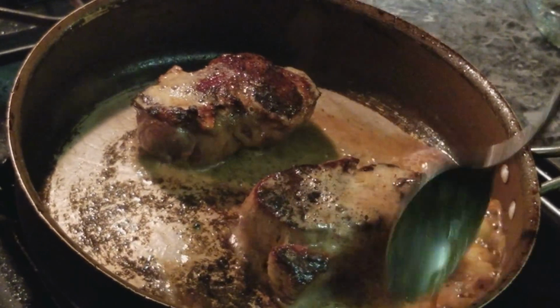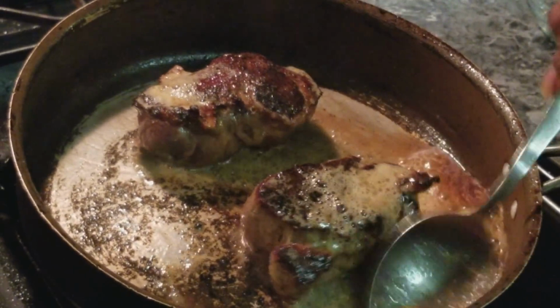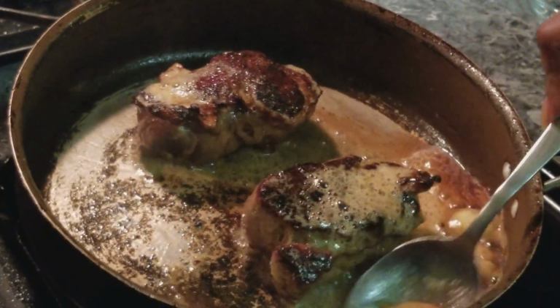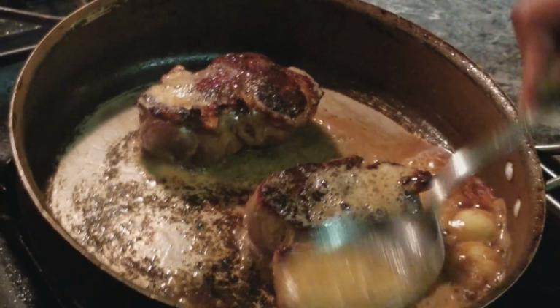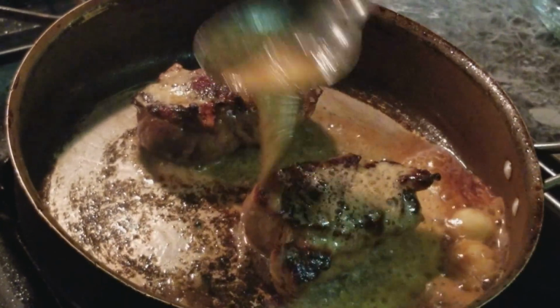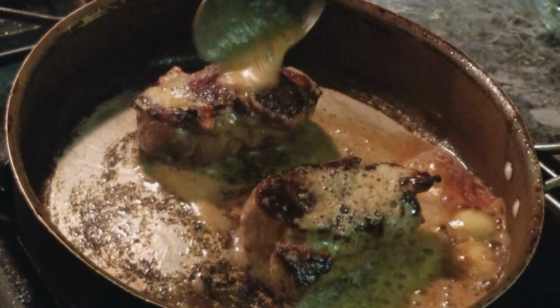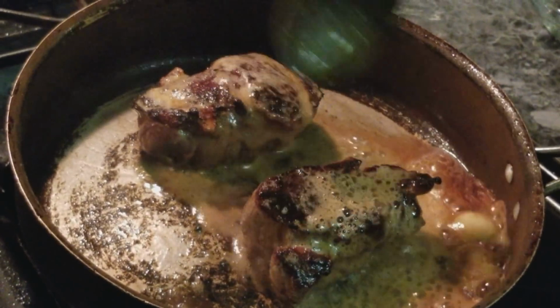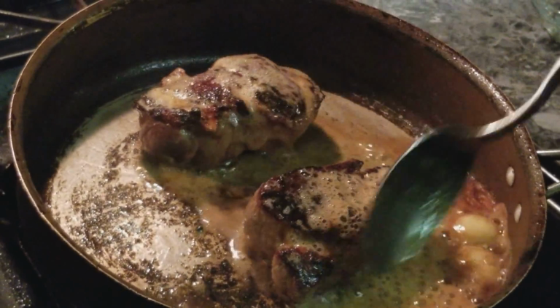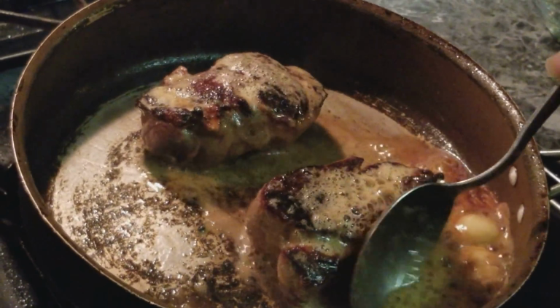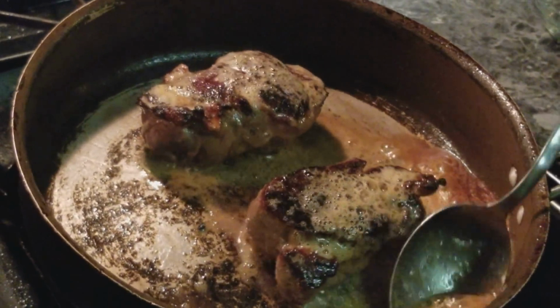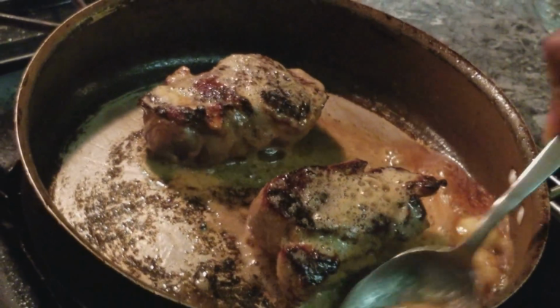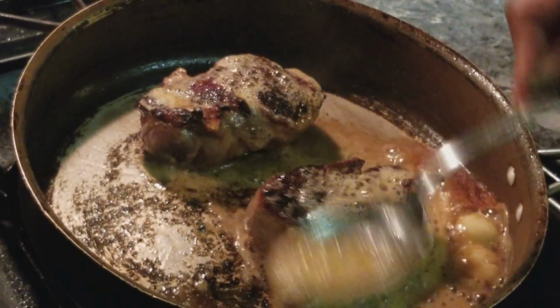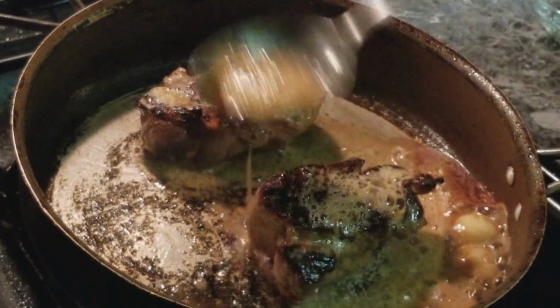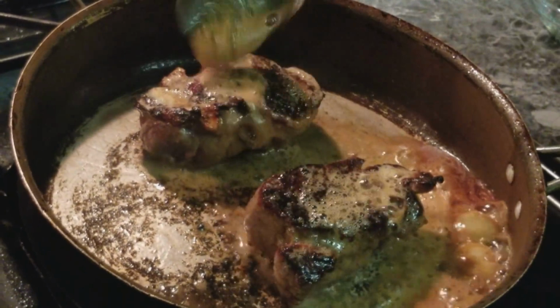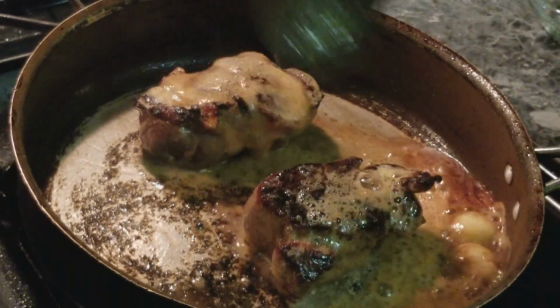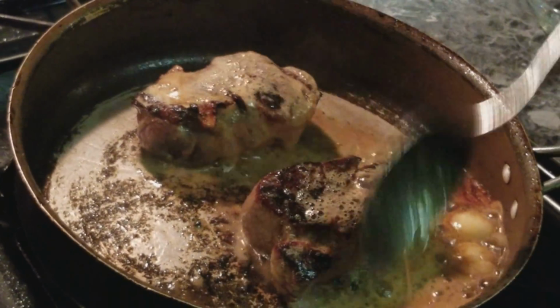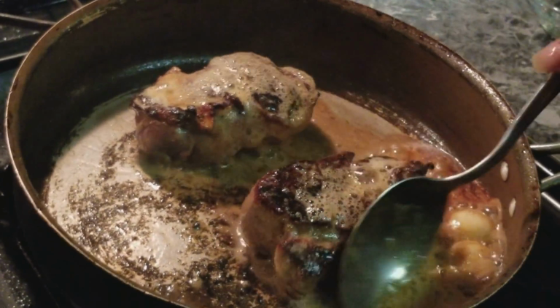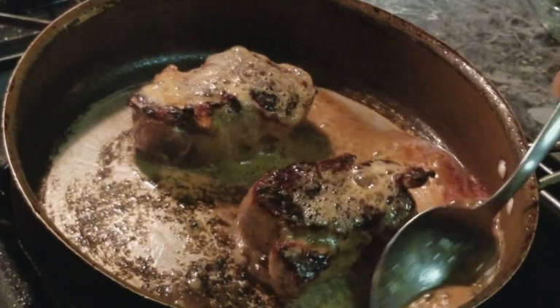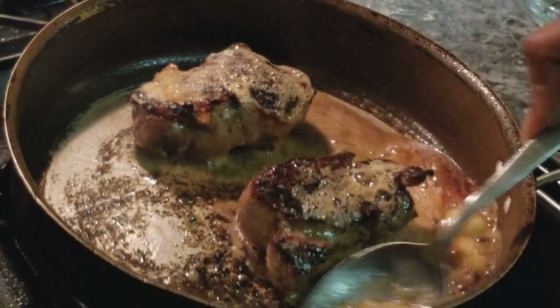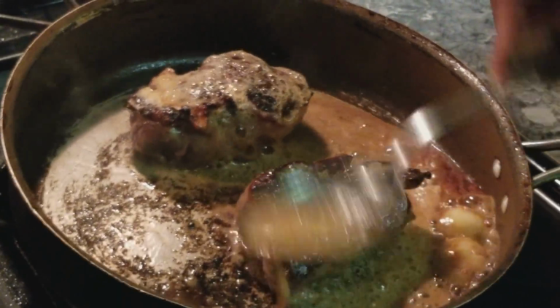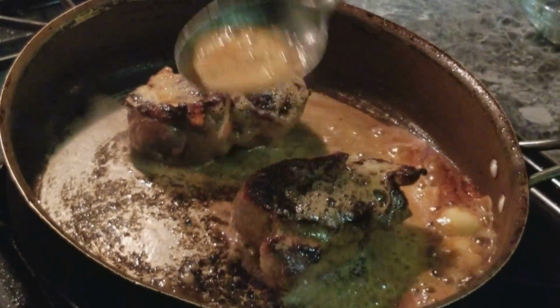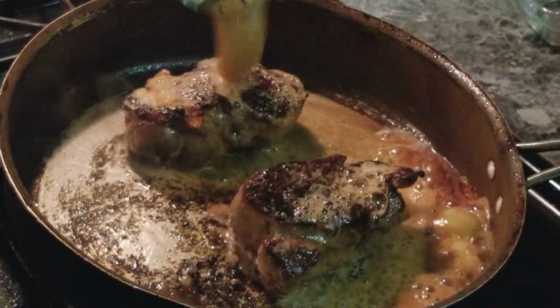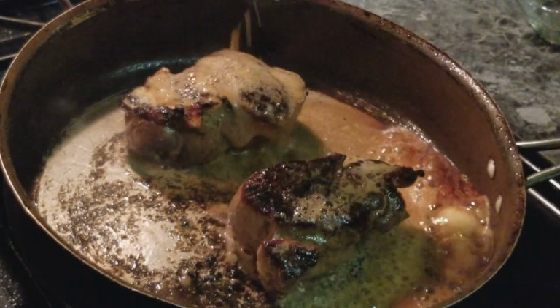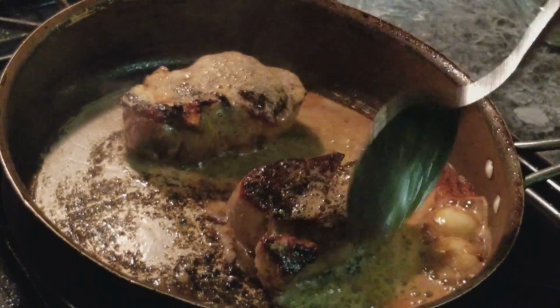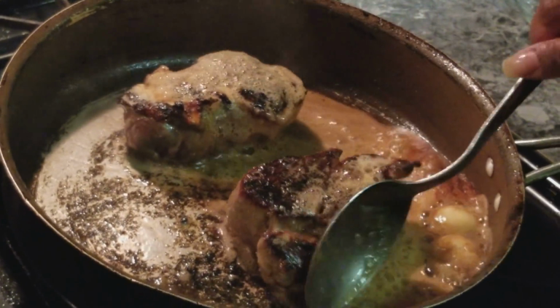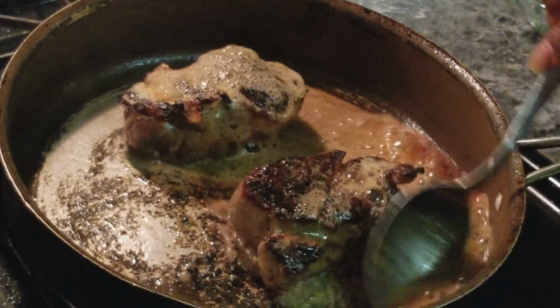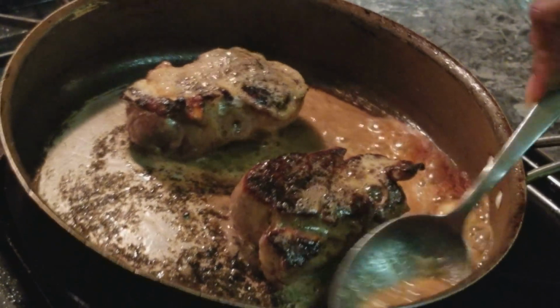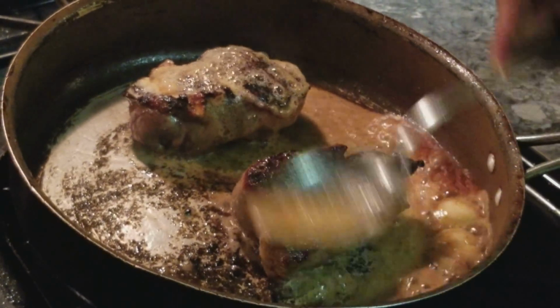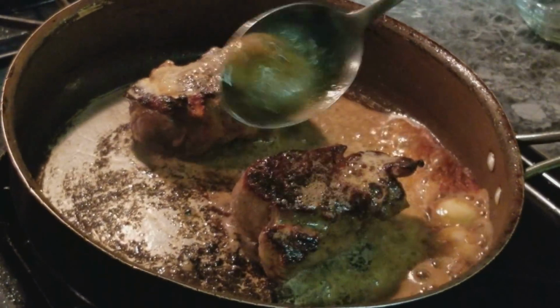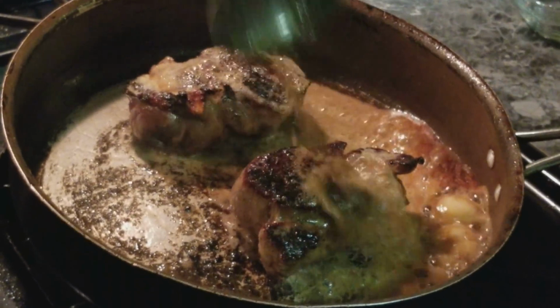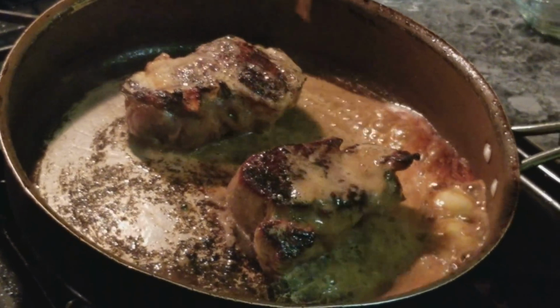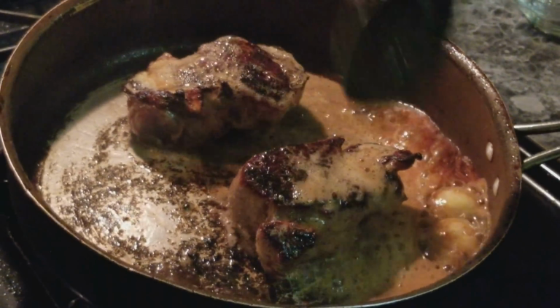I'm going to let this steak finish cooking and then get ready to plate once it's done. I'll be back.